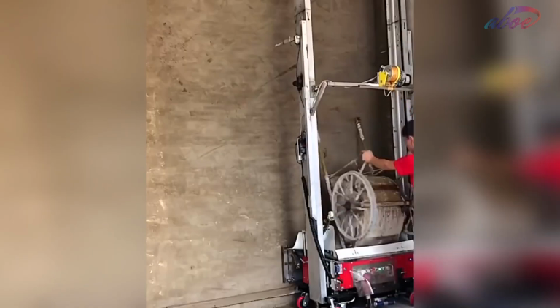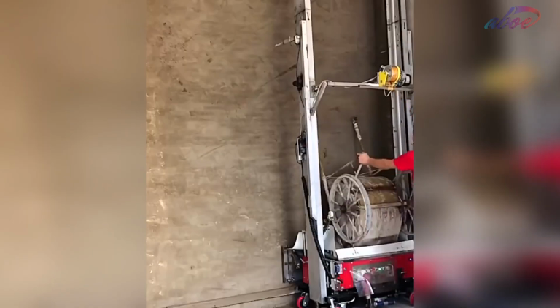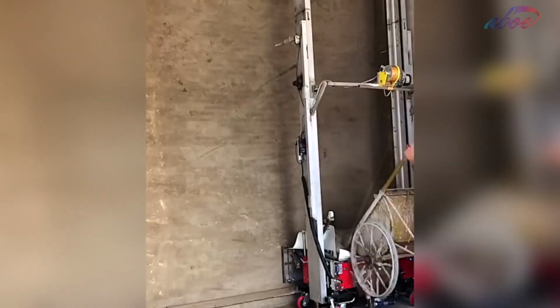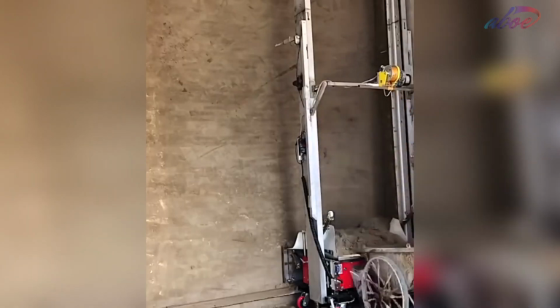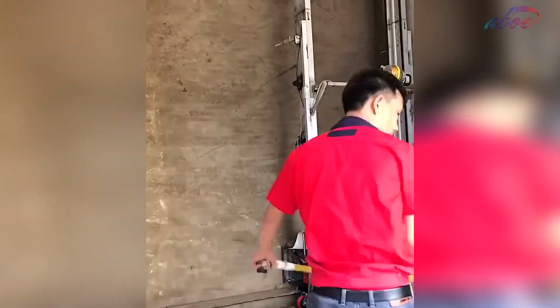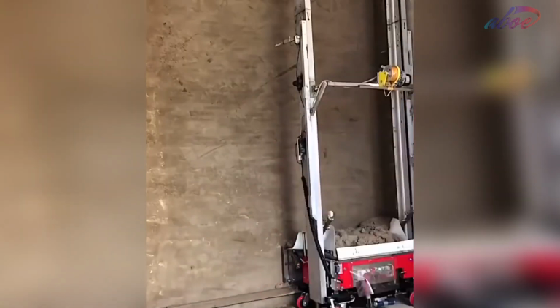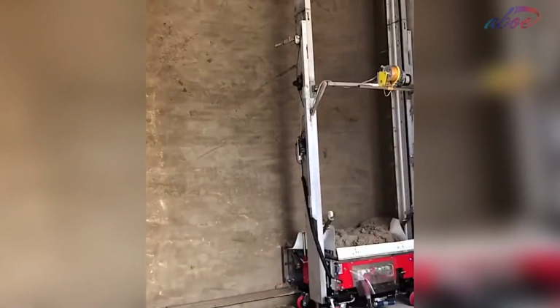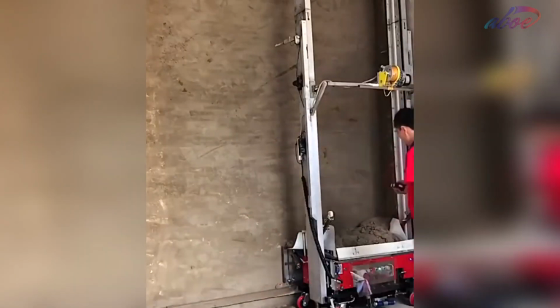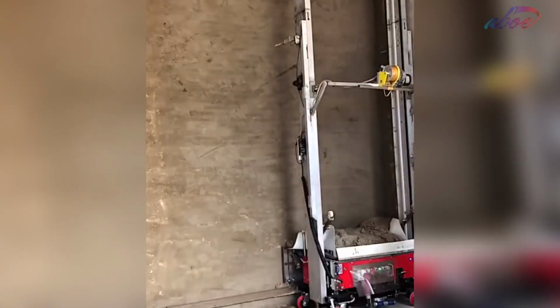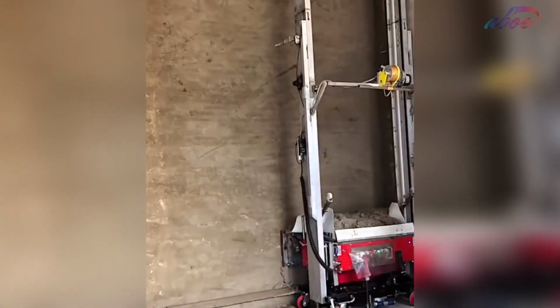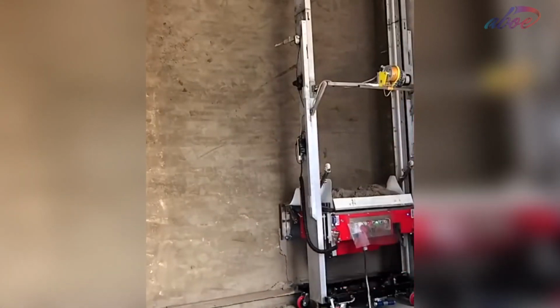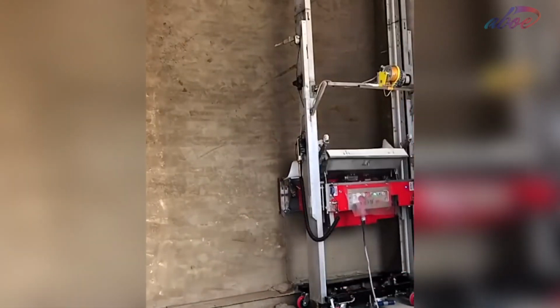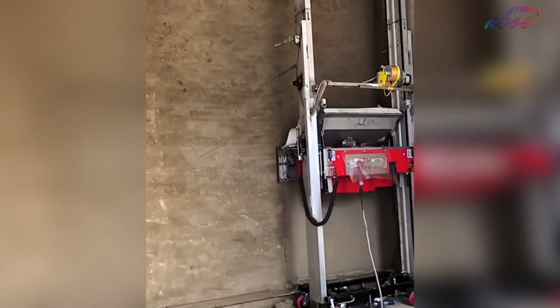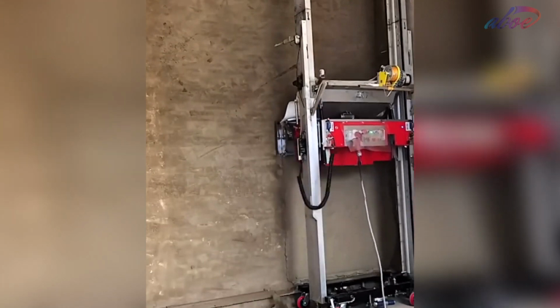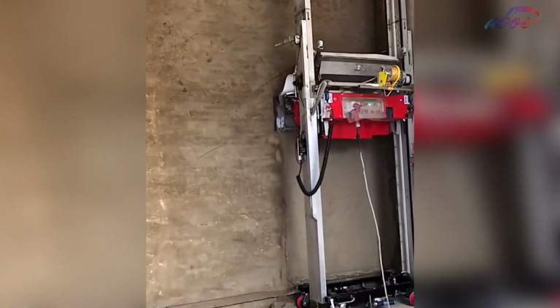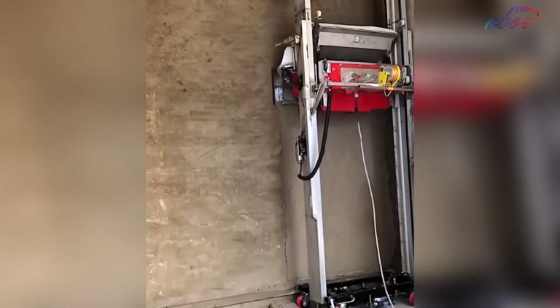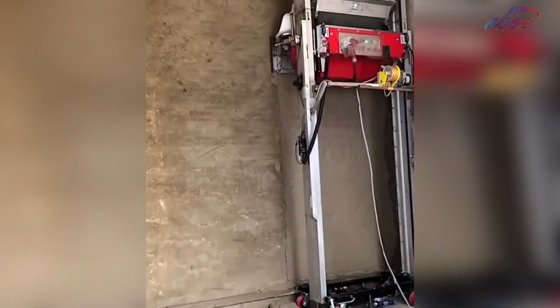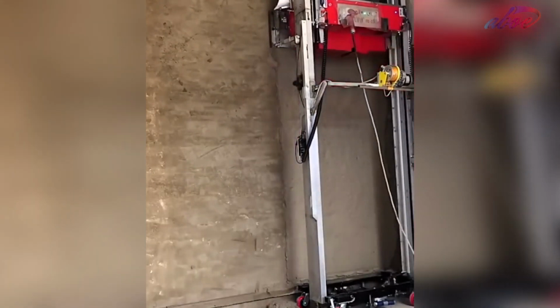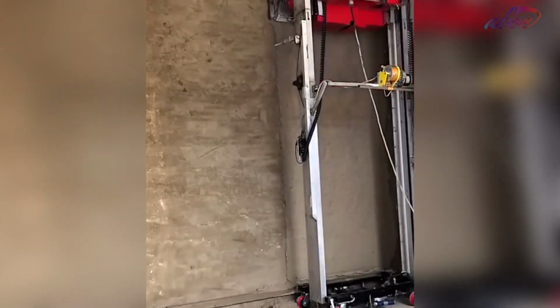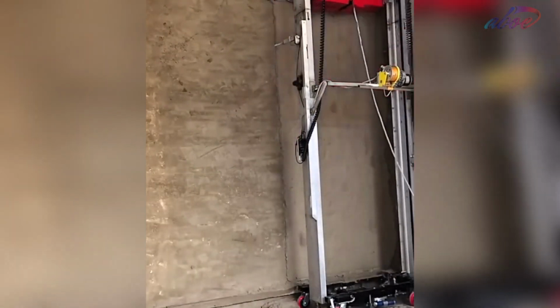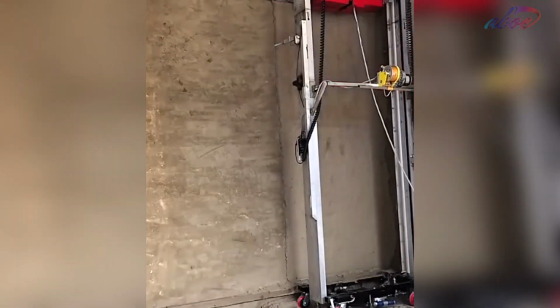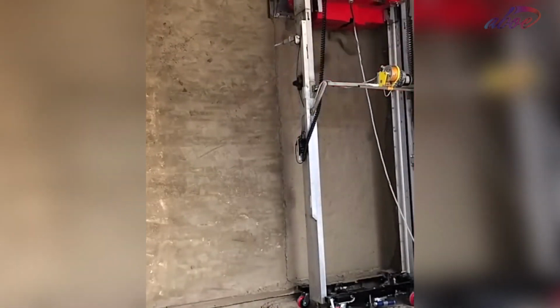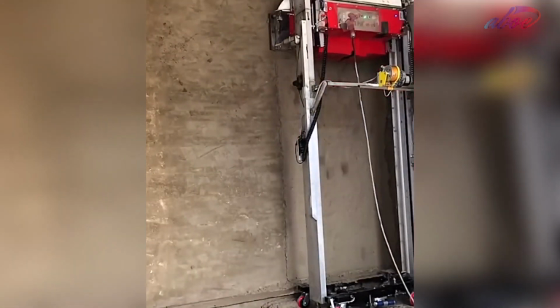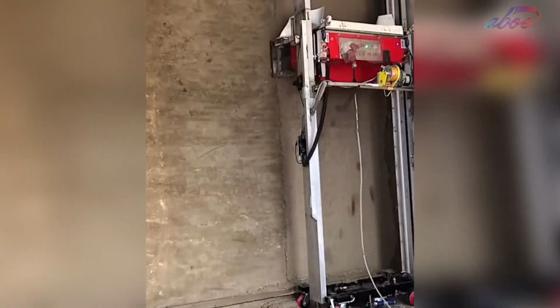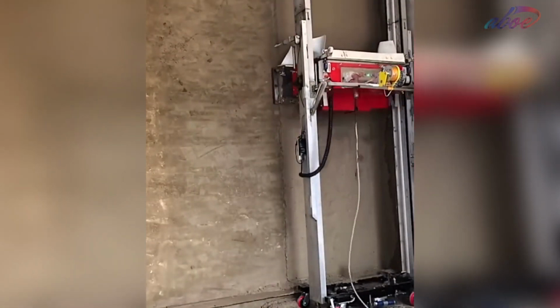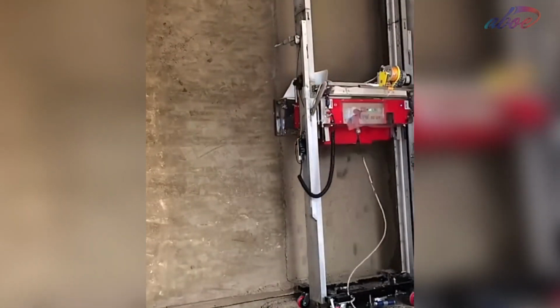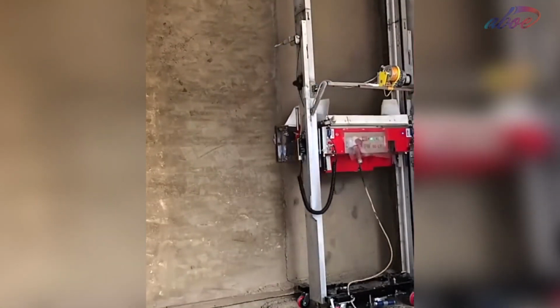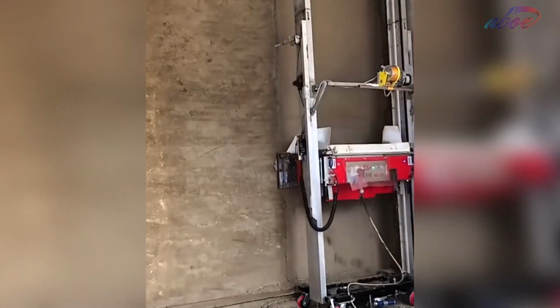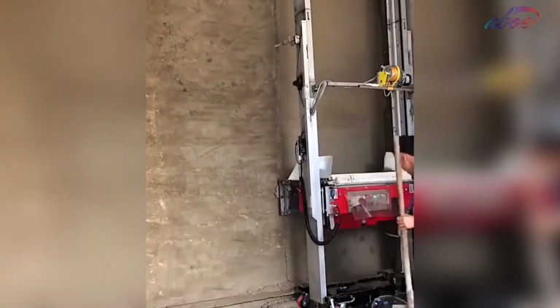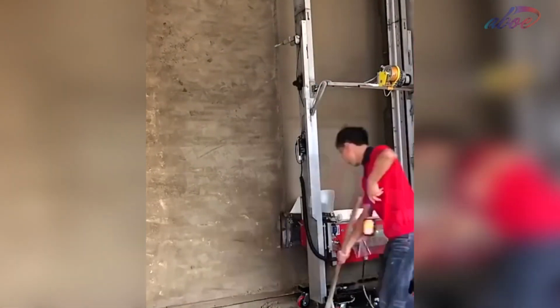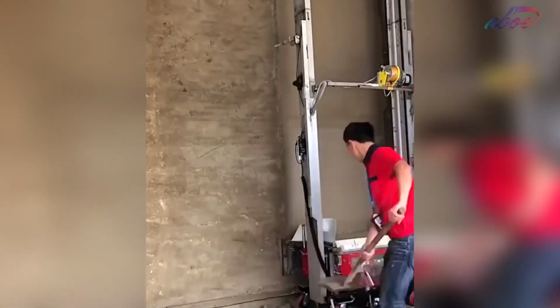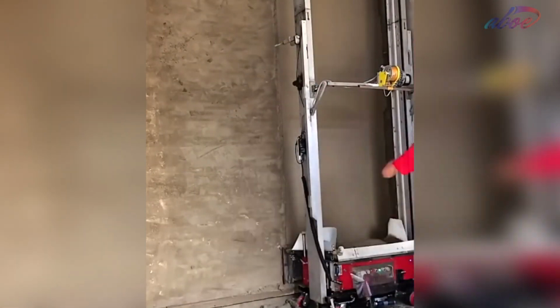This wall plastering robot moves vertically and it makes a perfectly smooth finish on any wall.